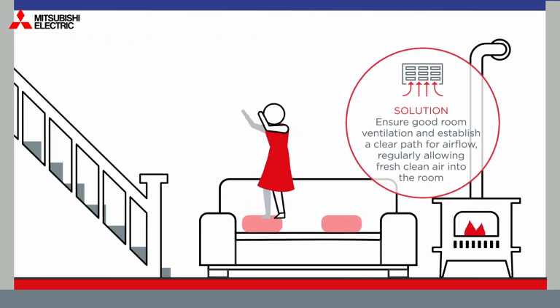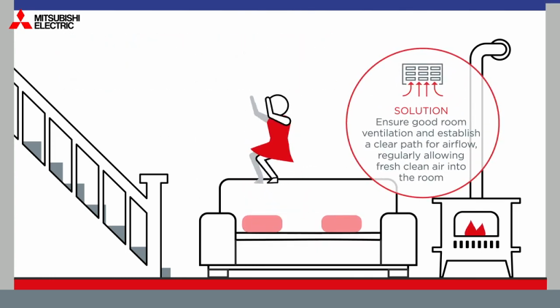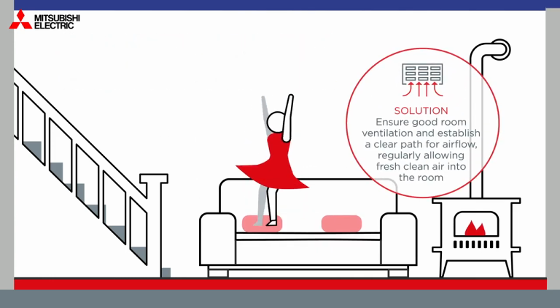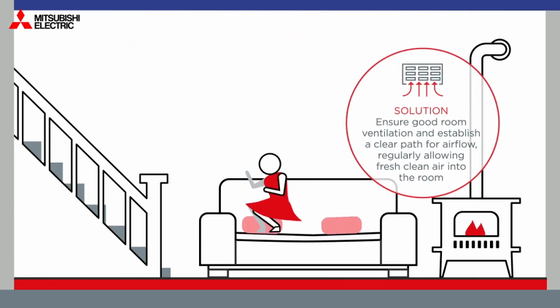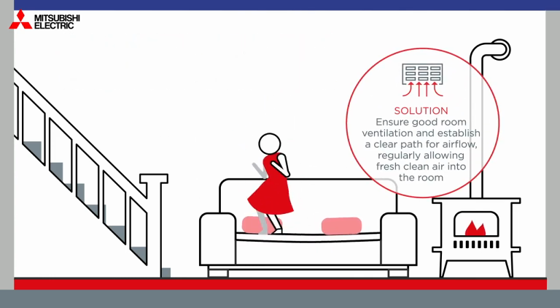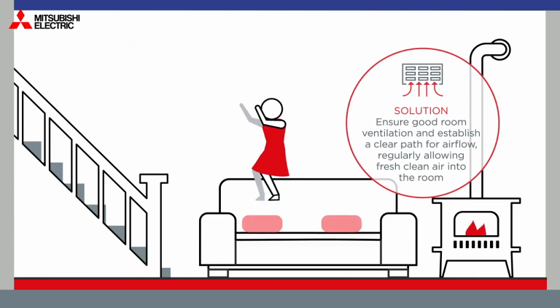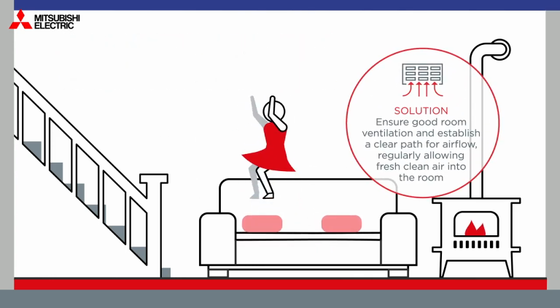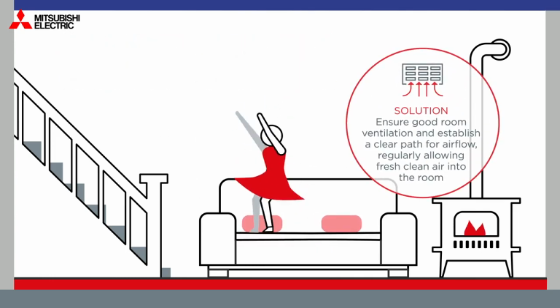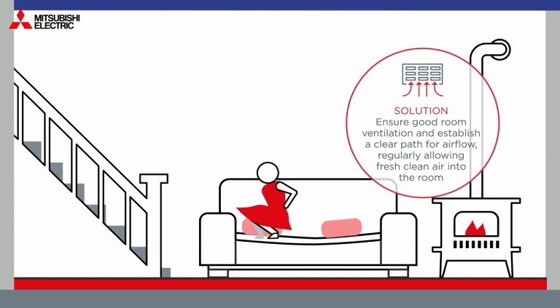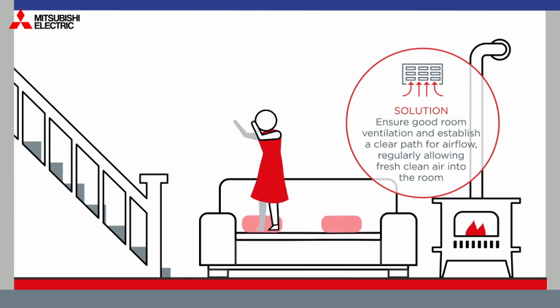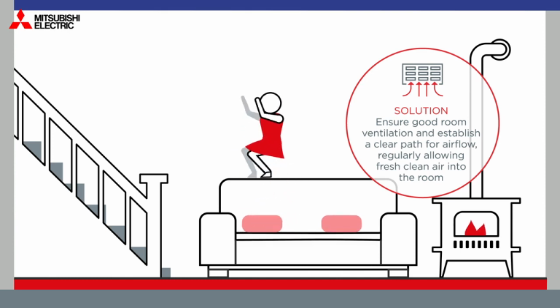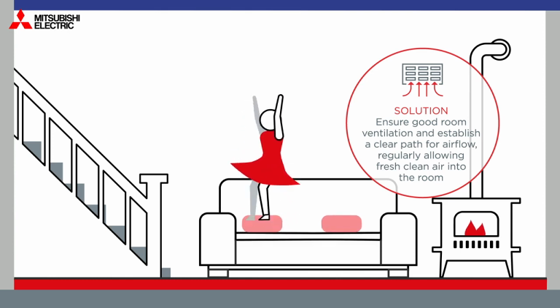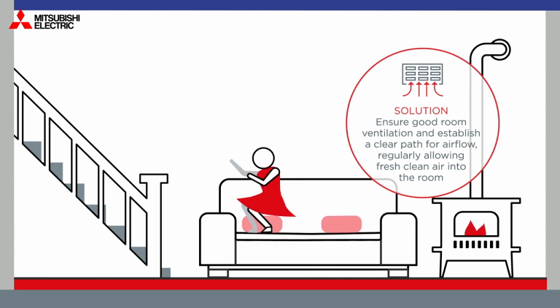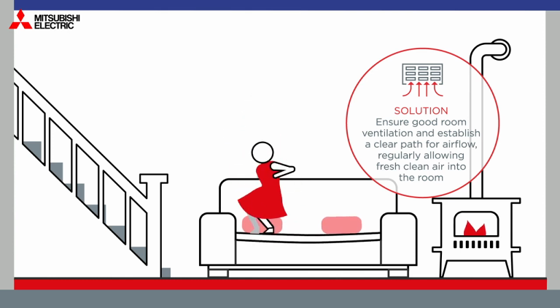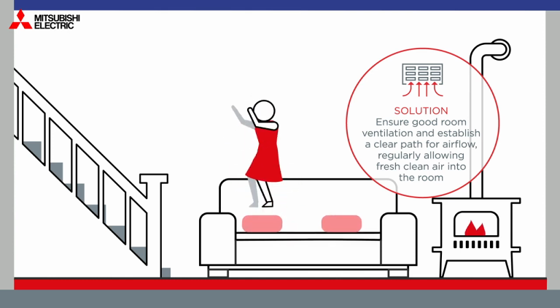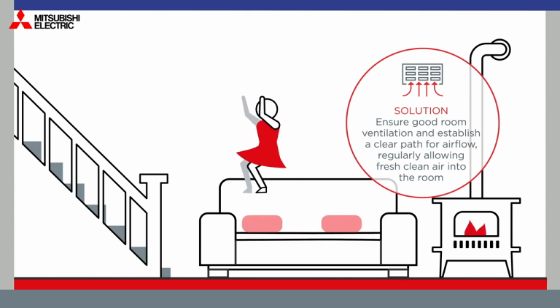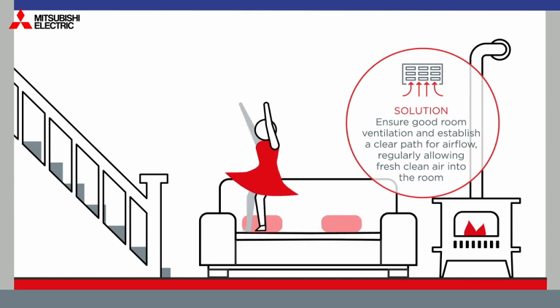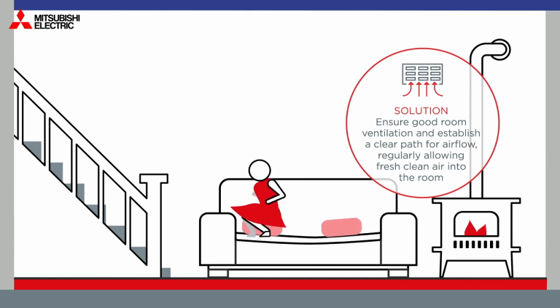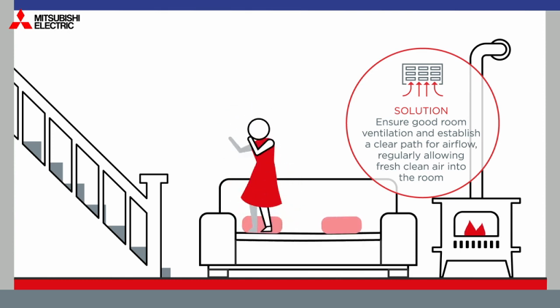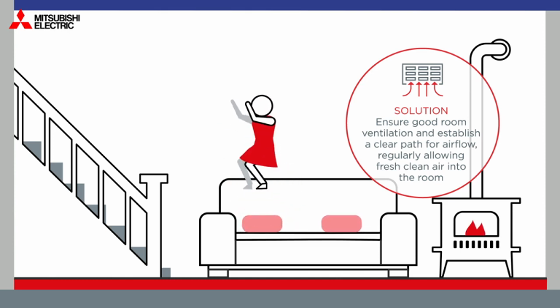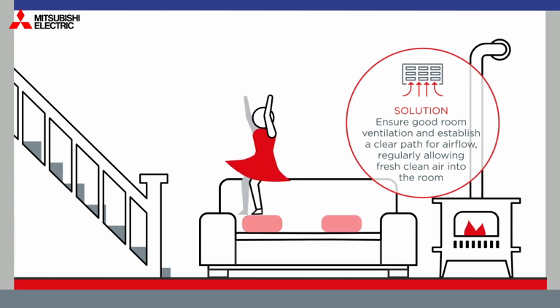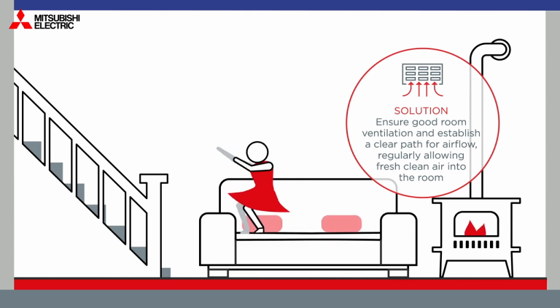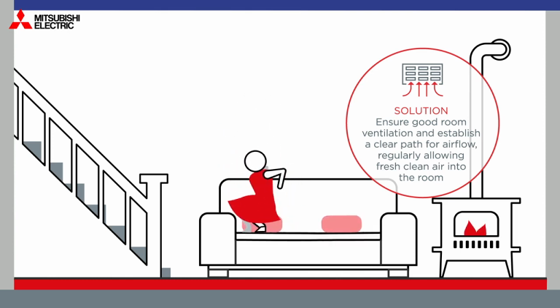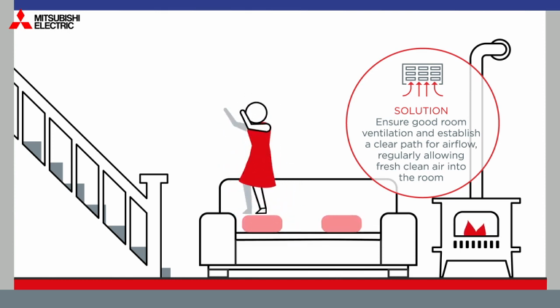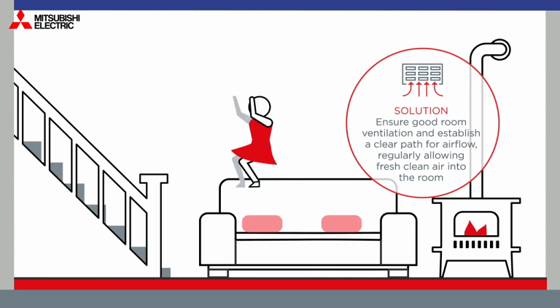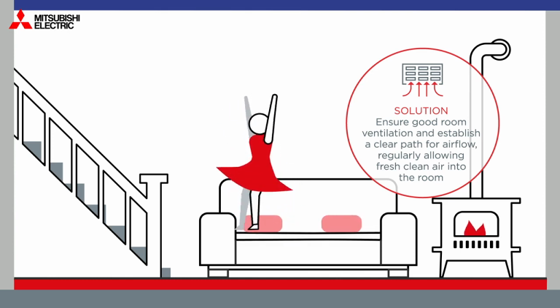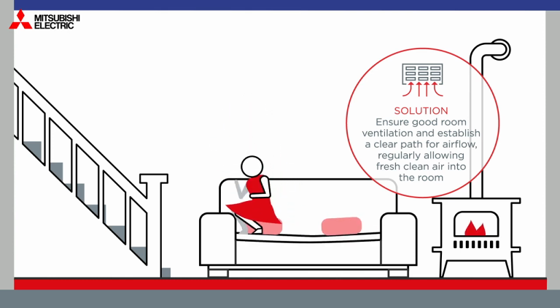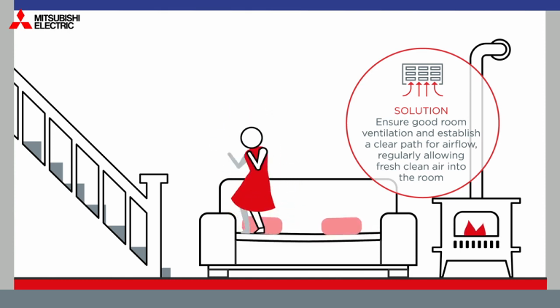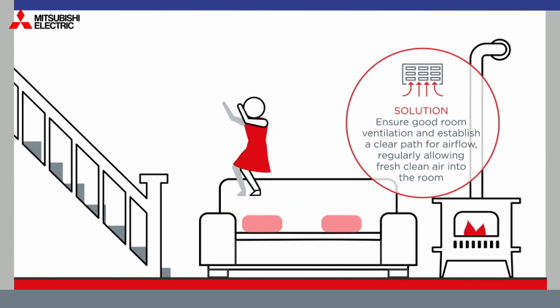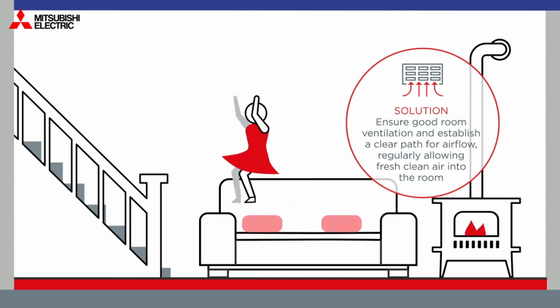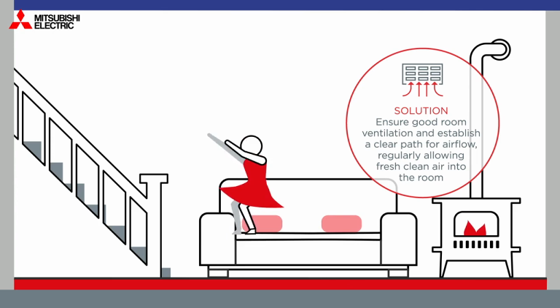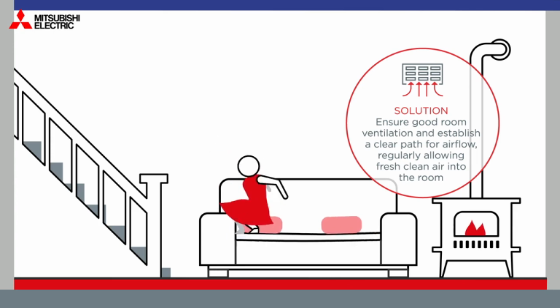Ensure good room ventilation and establish a clear path for air flow, regularly allowing fresh, clean air into the home.